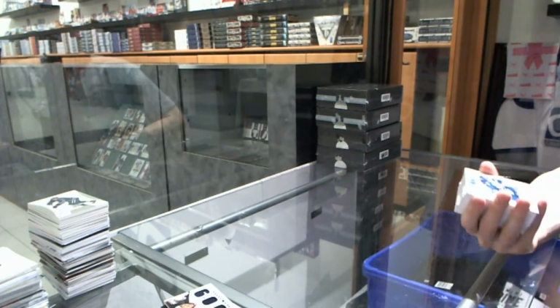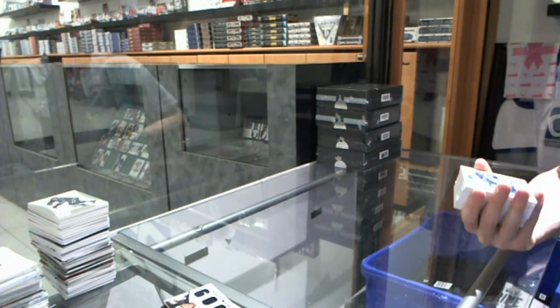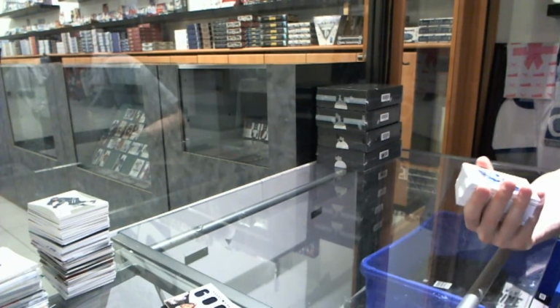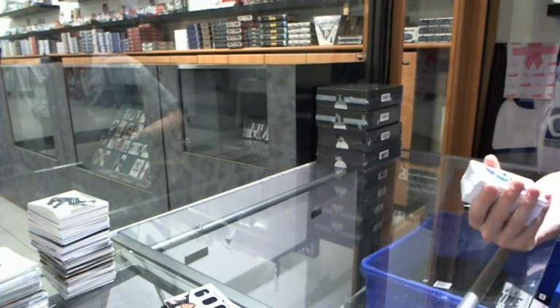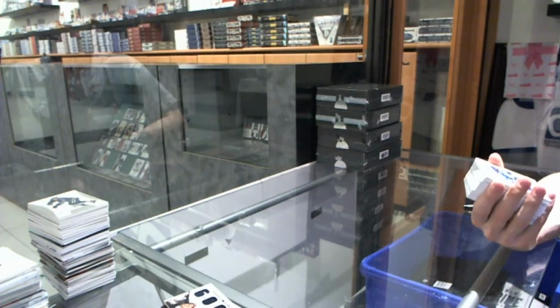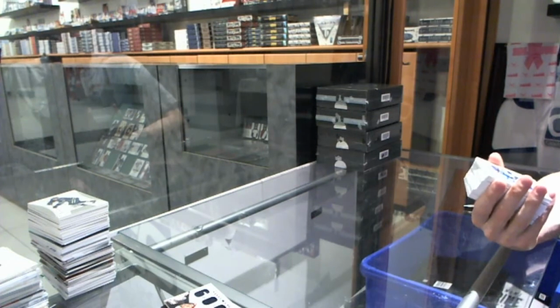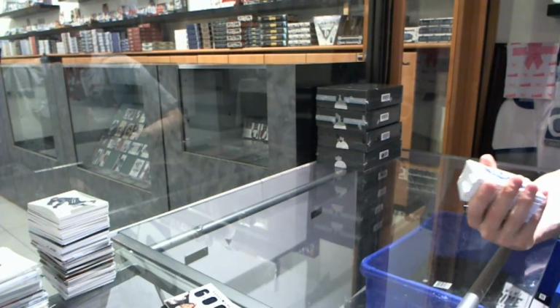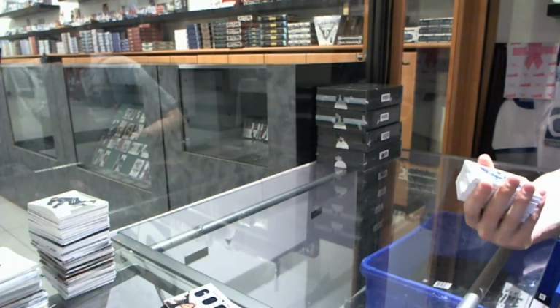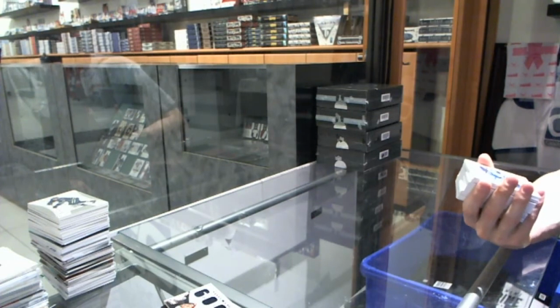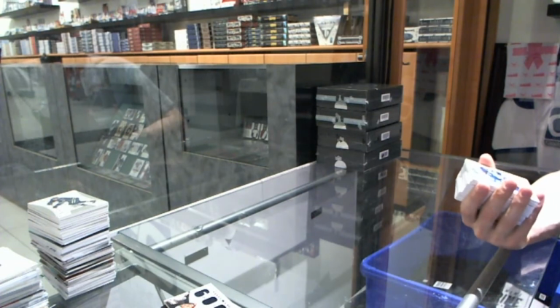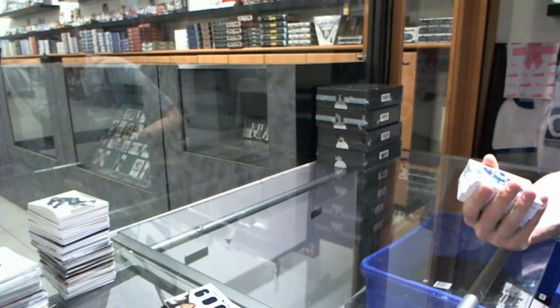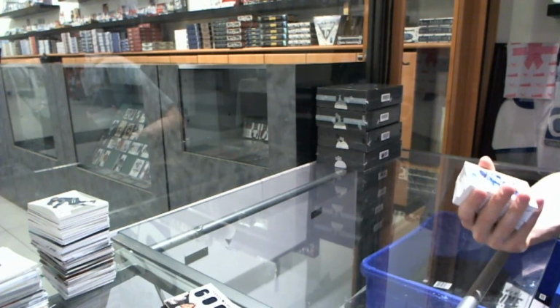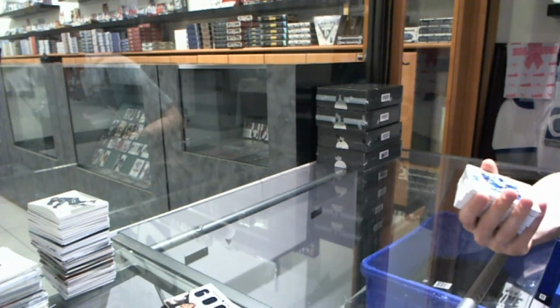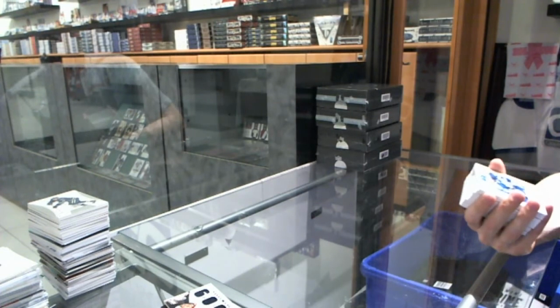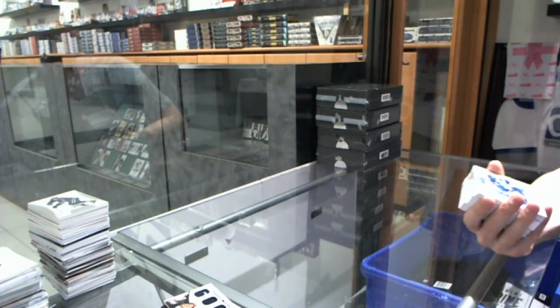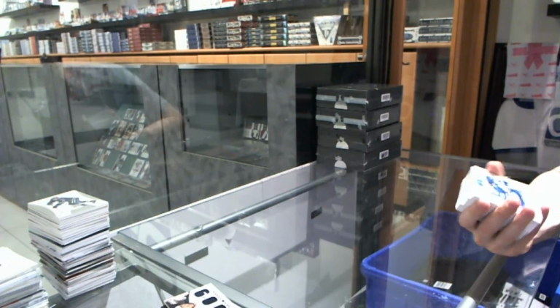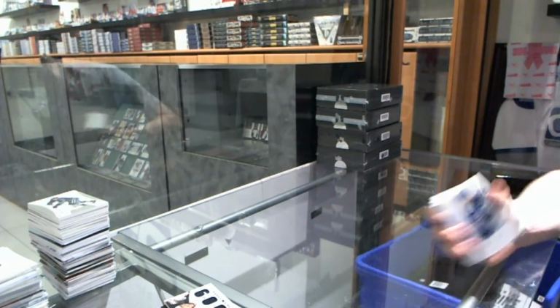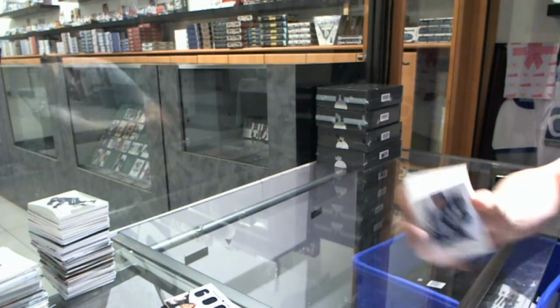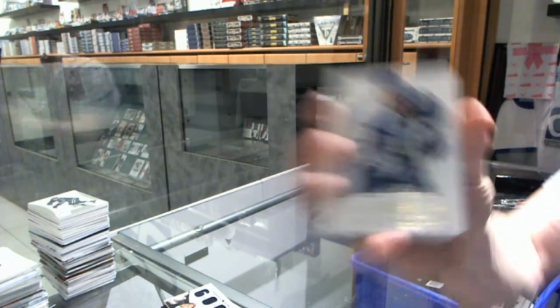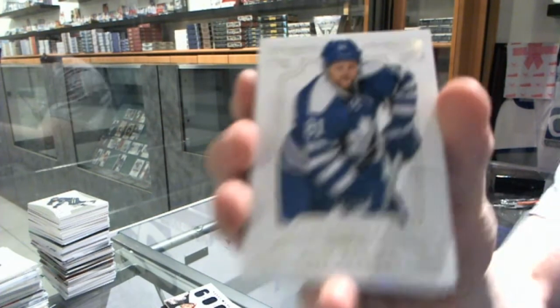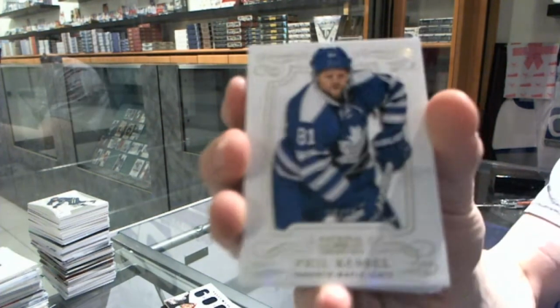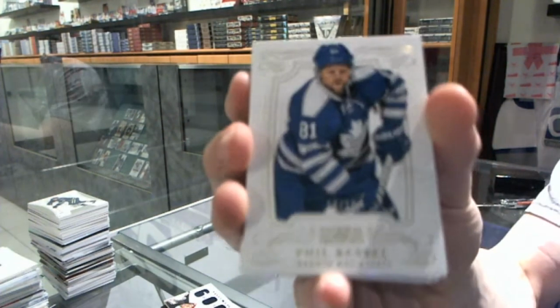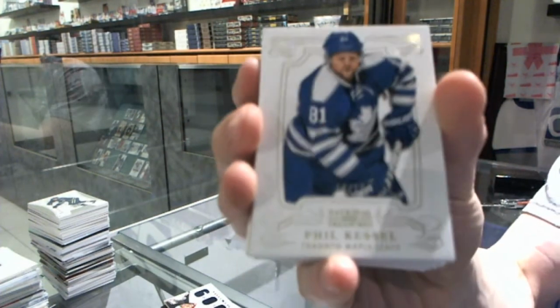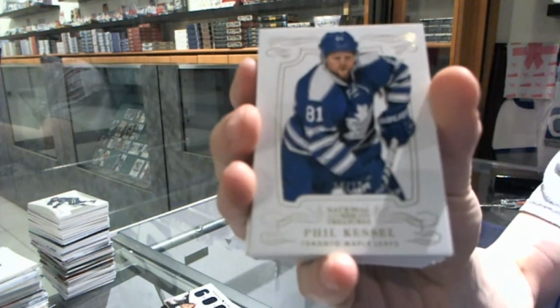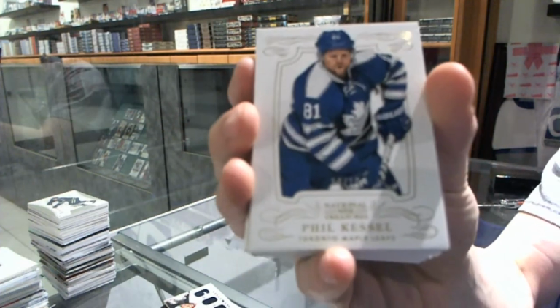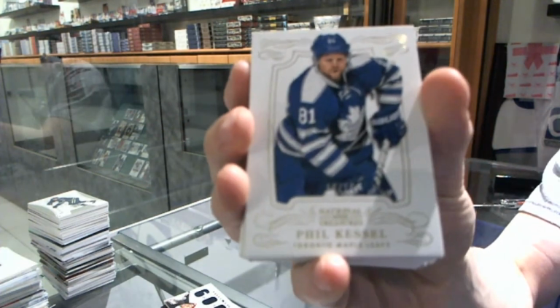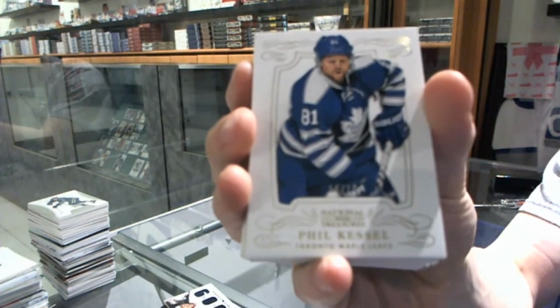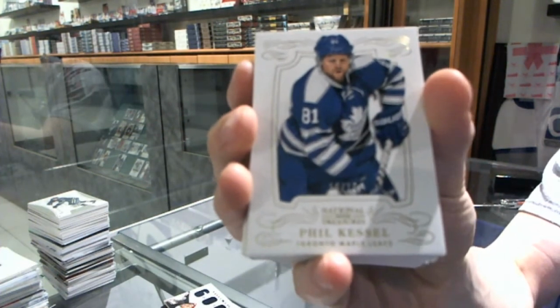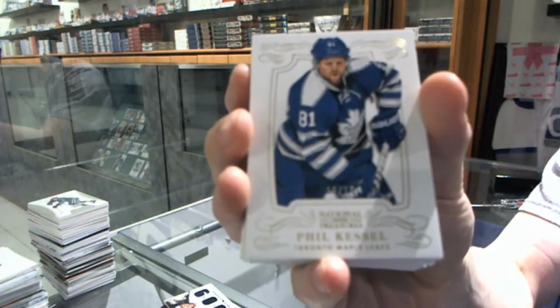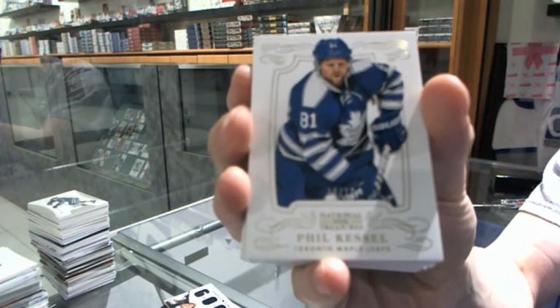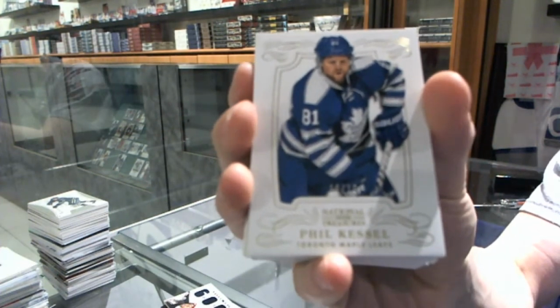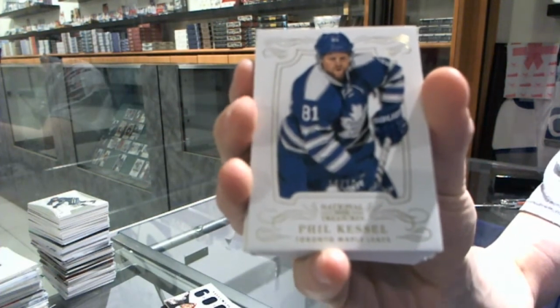Base card, base gold, number 10 of 10 for the Toronto Maple Leafs, Phil Kessel.